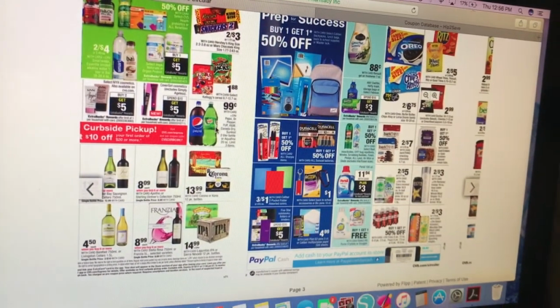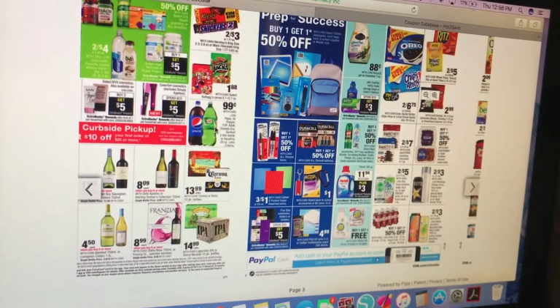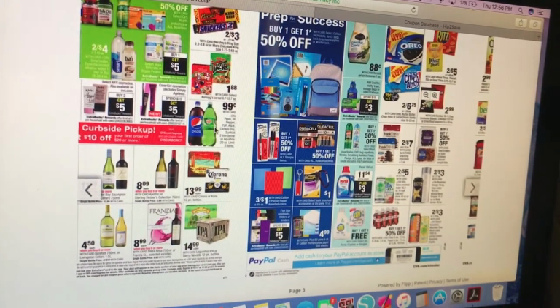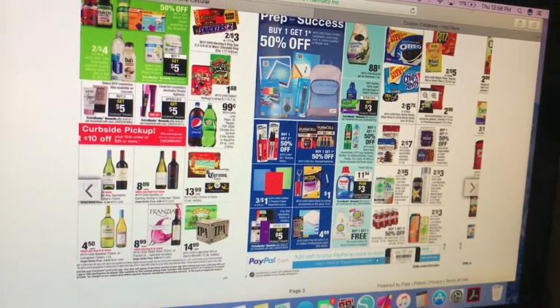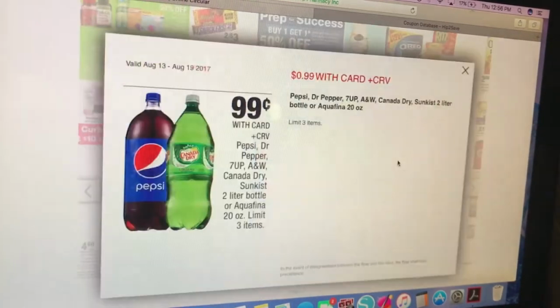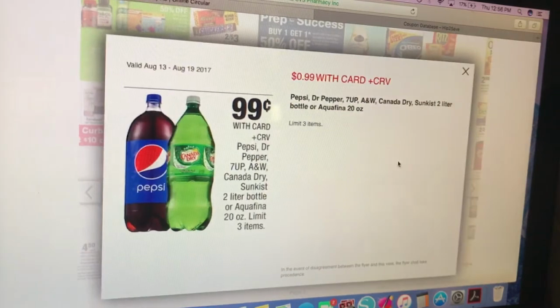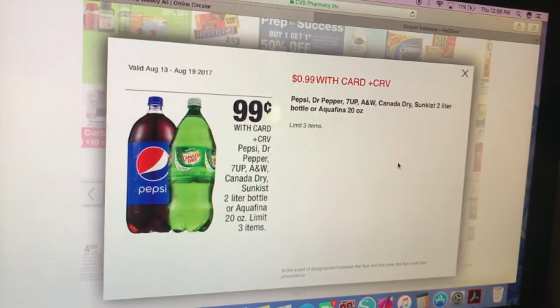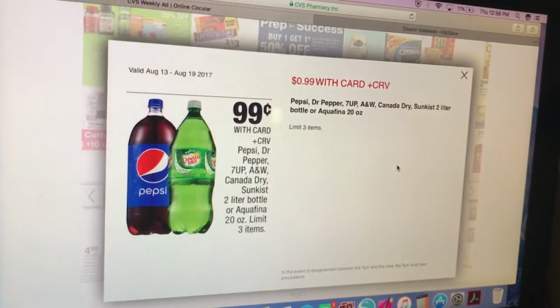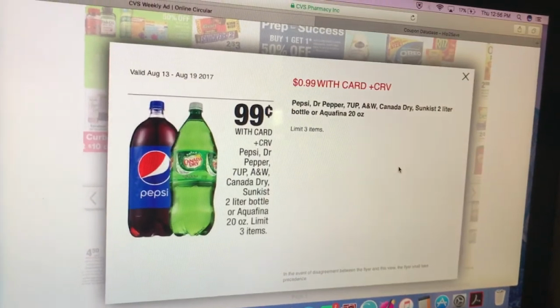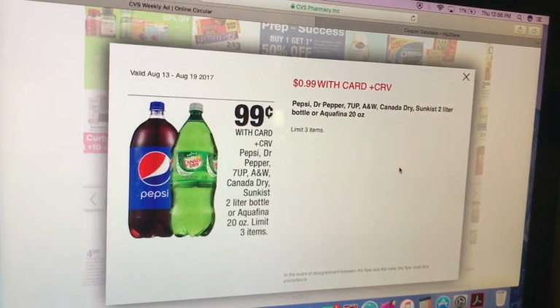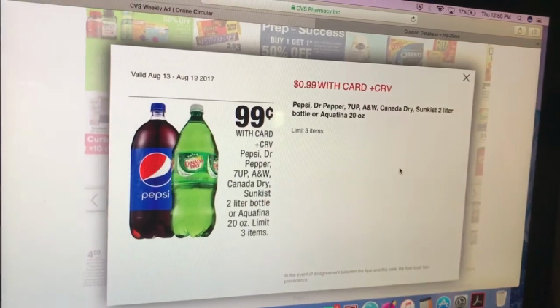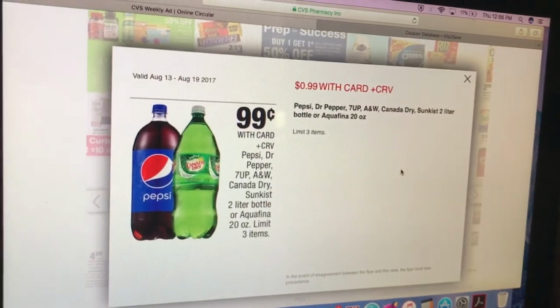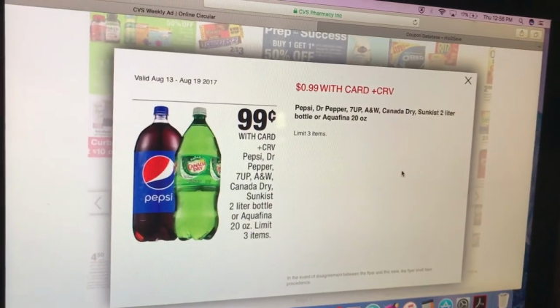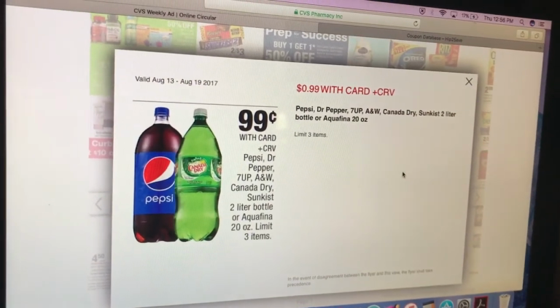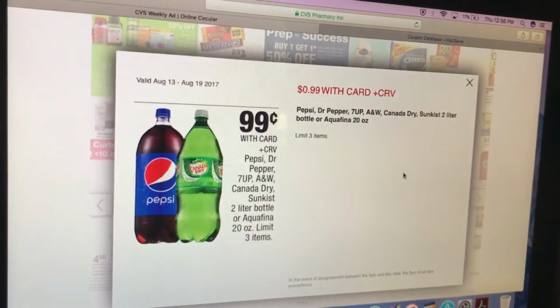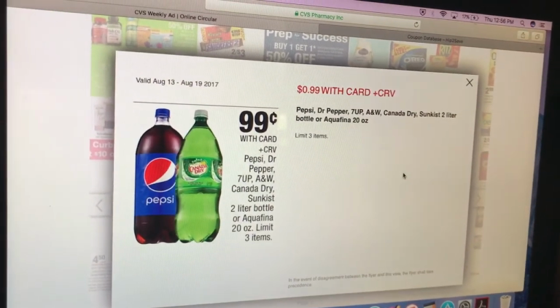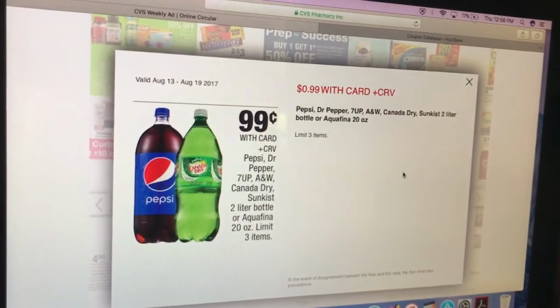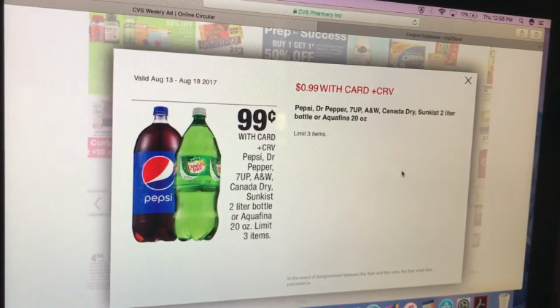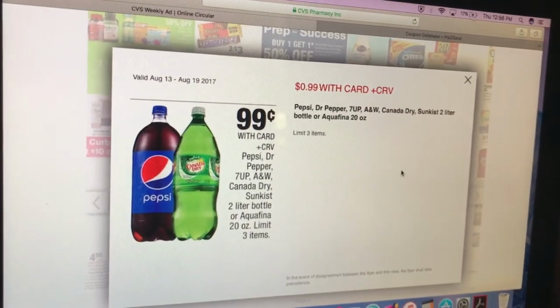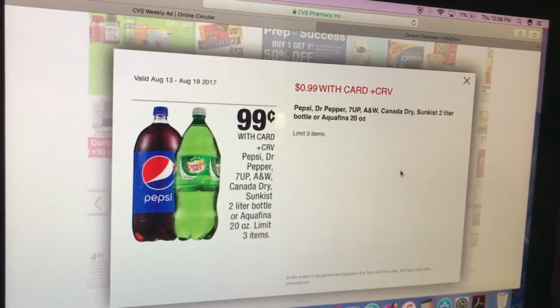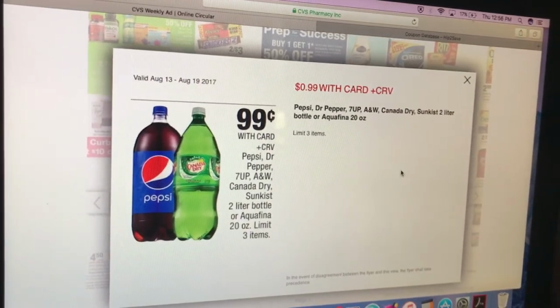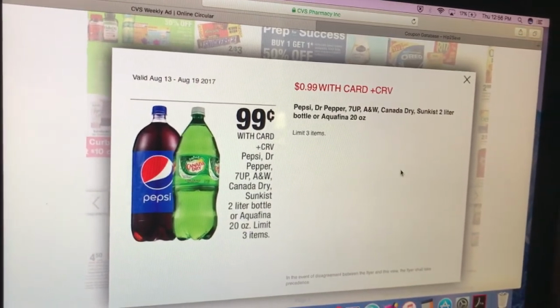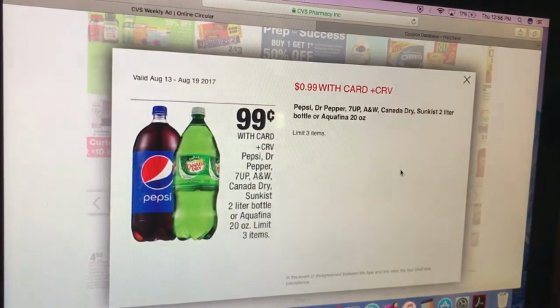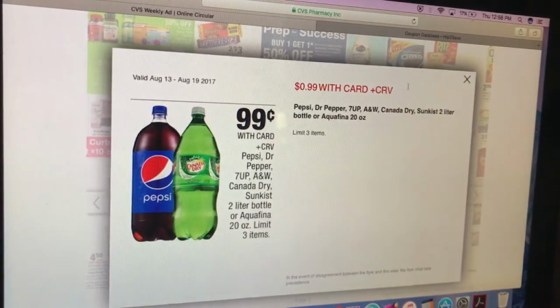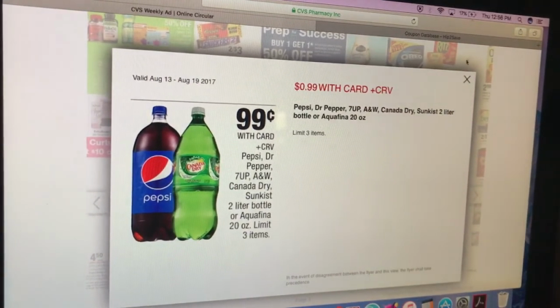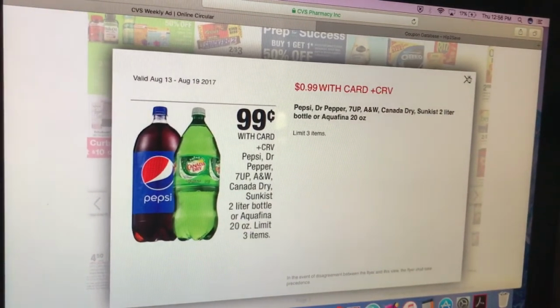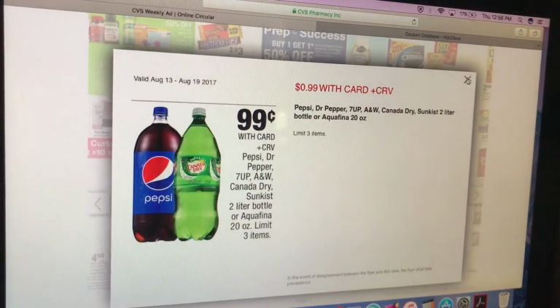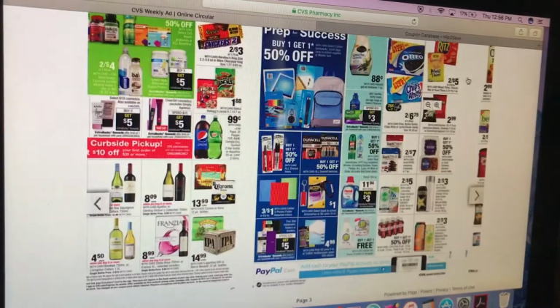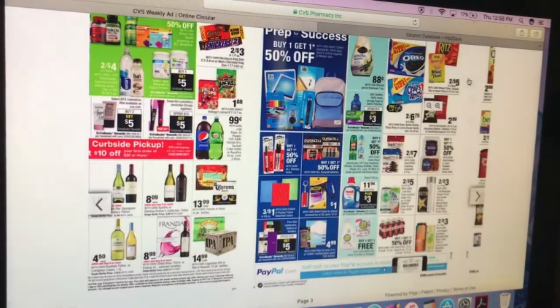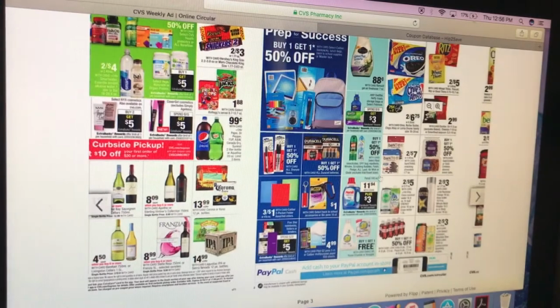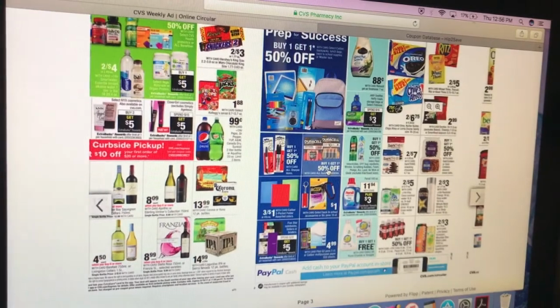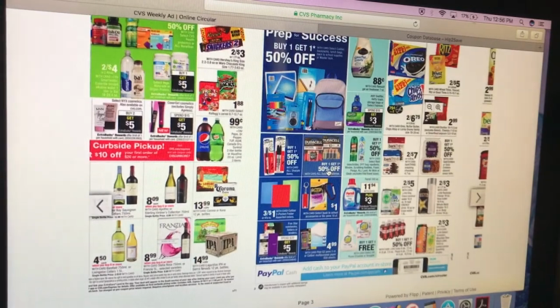Two-liter Pepsi products — Dr Pepper, 7UP — they're $0.99 for a two liter.